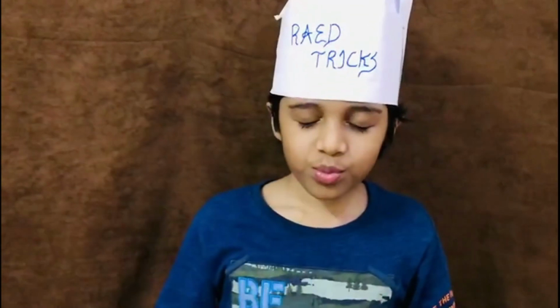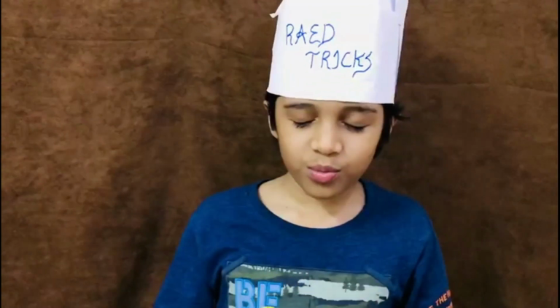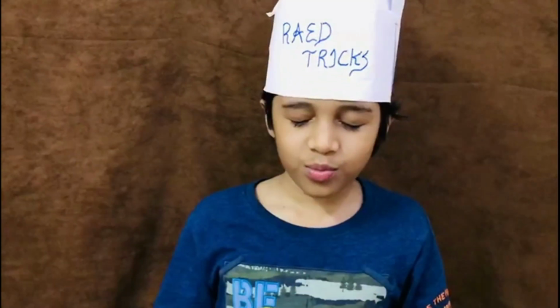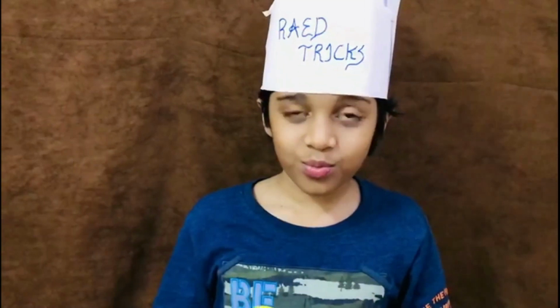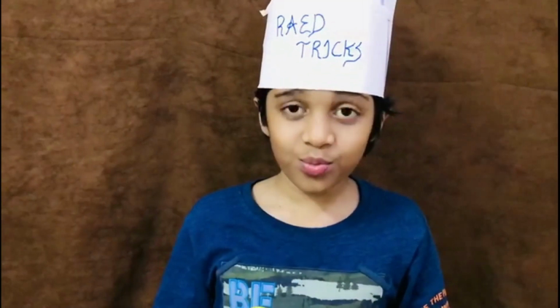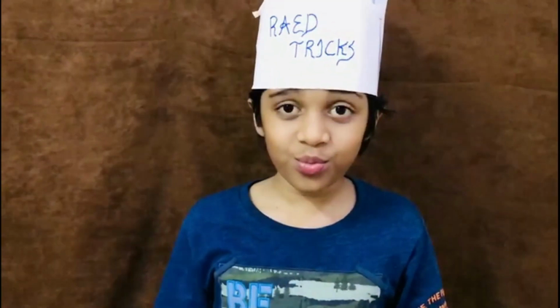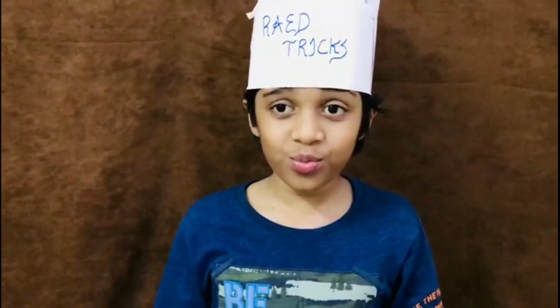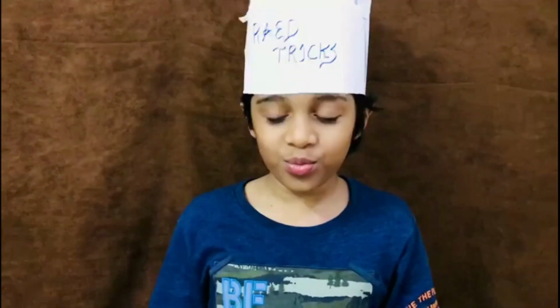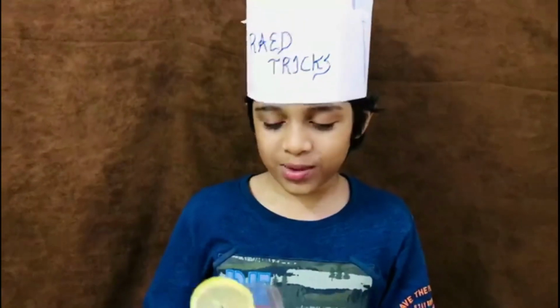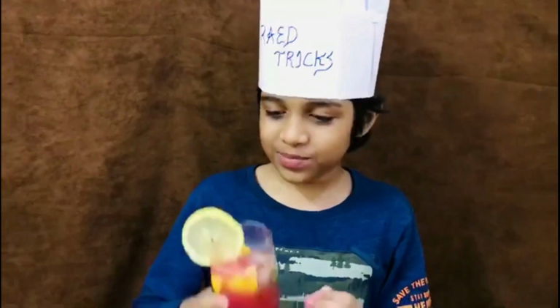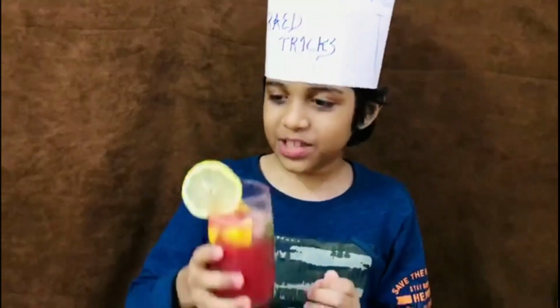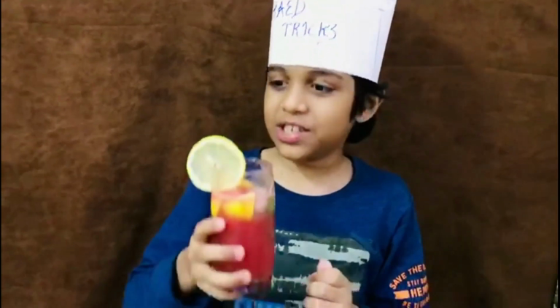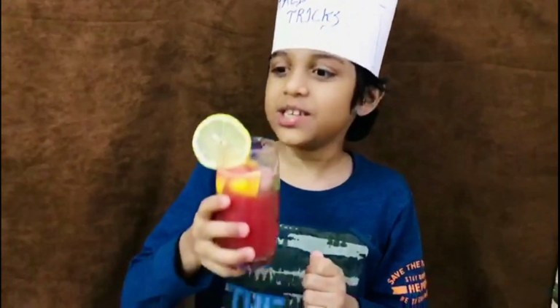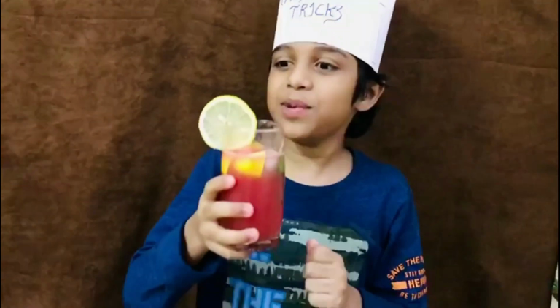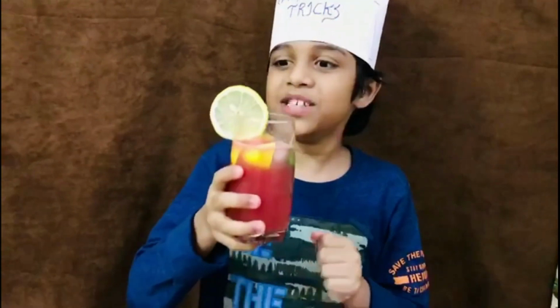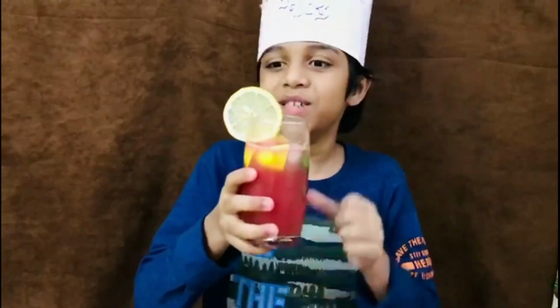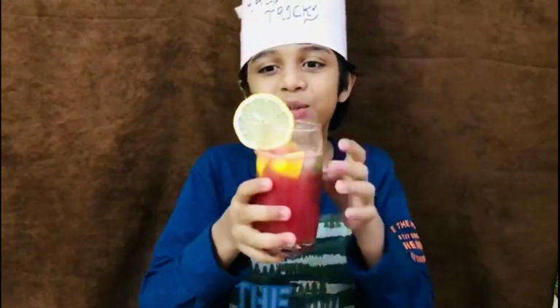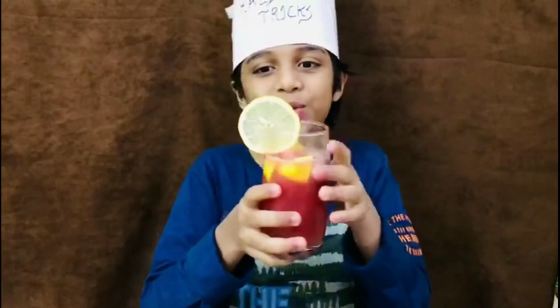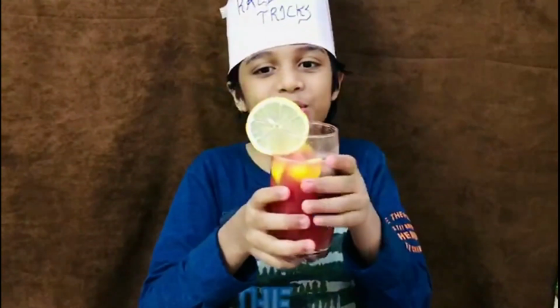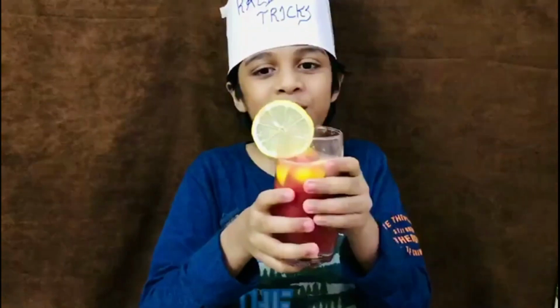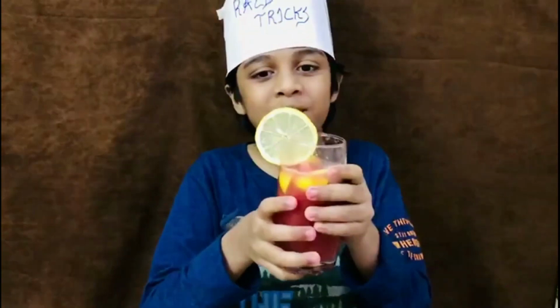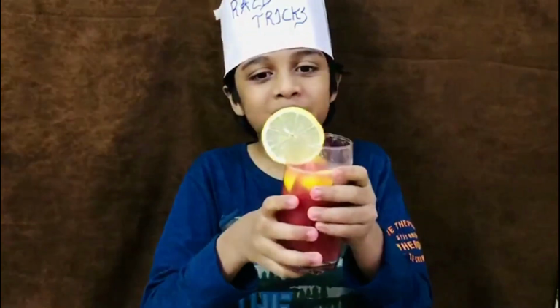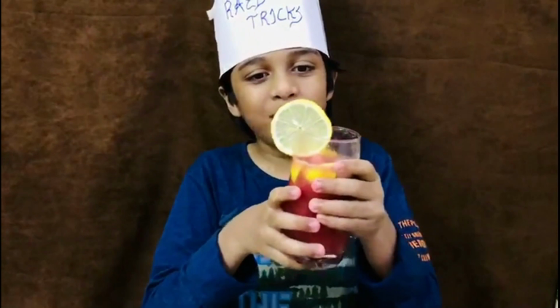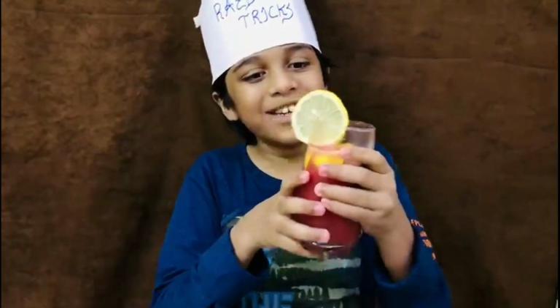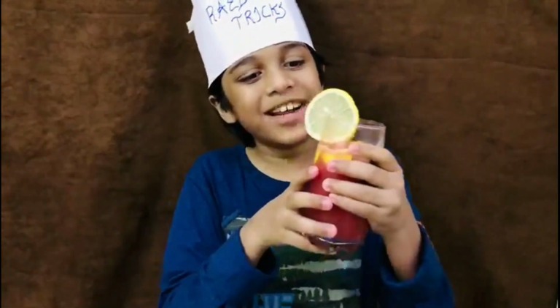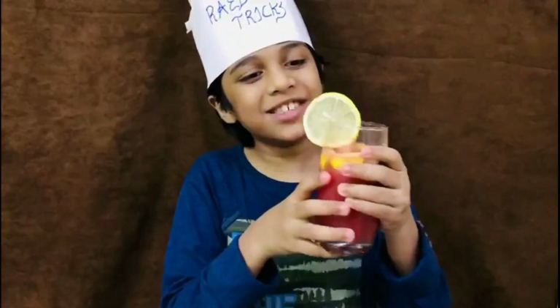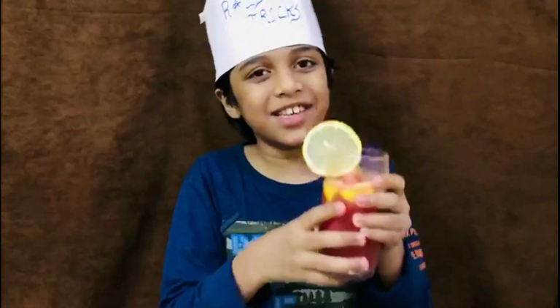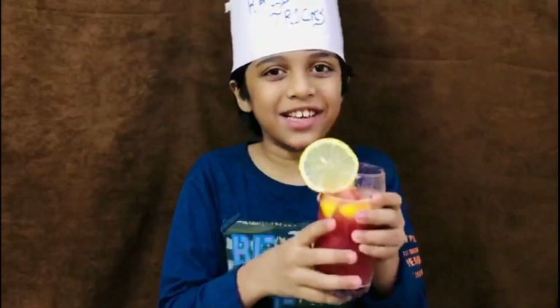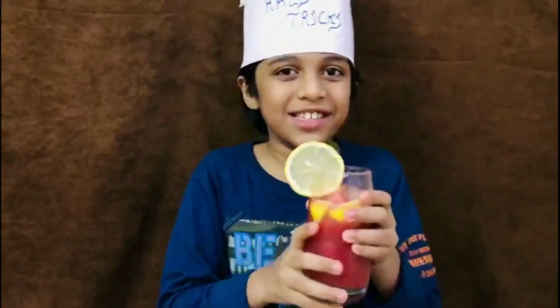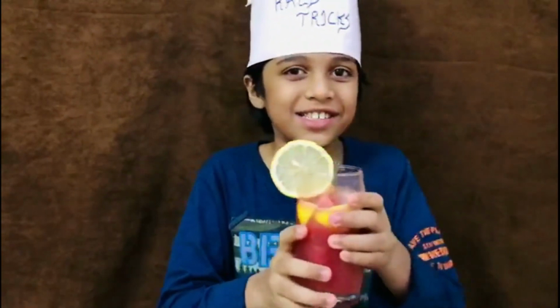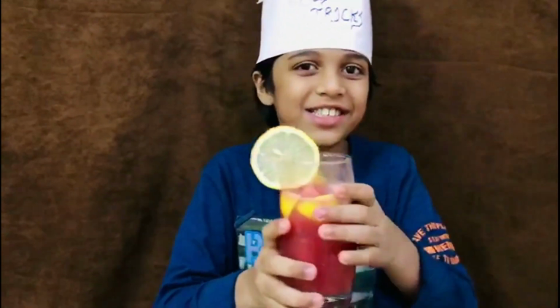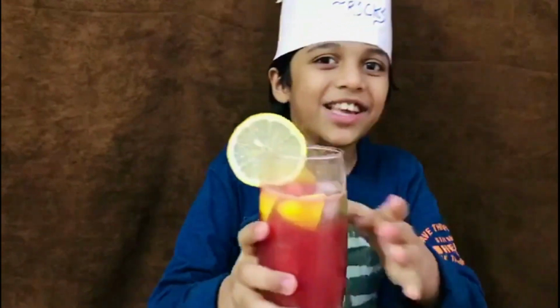This is so amazing. Very tasty, you see!